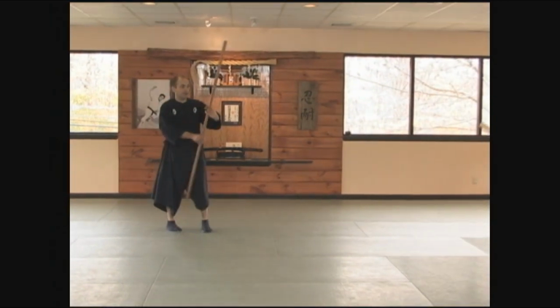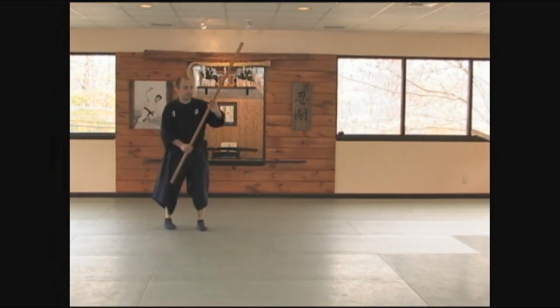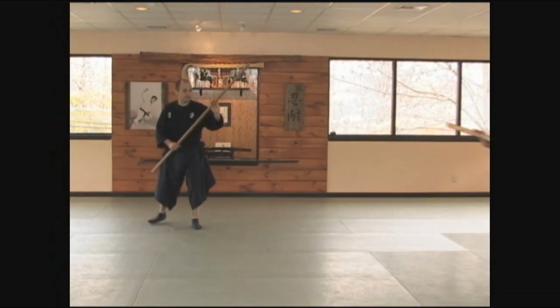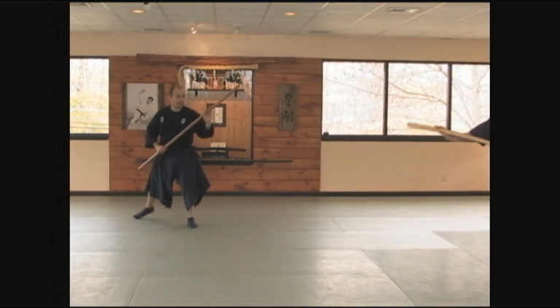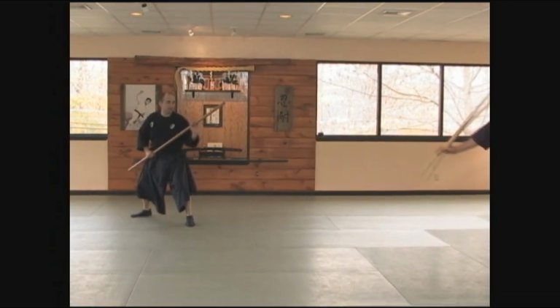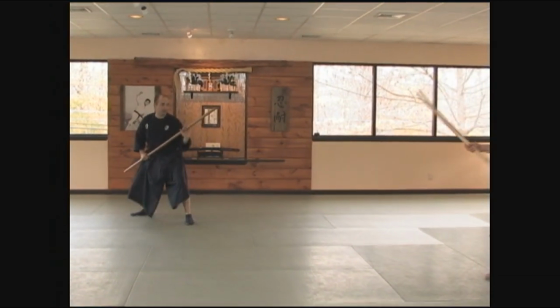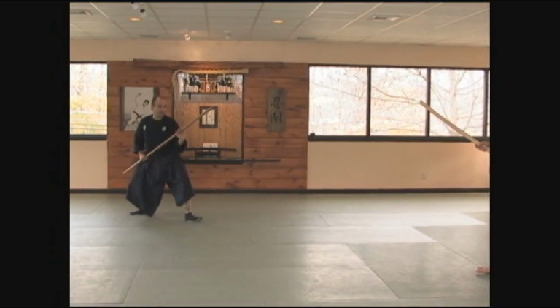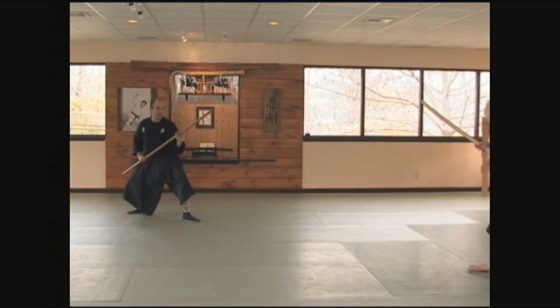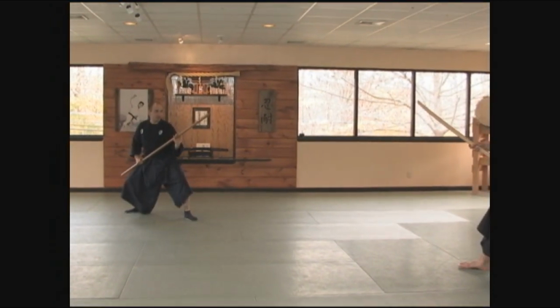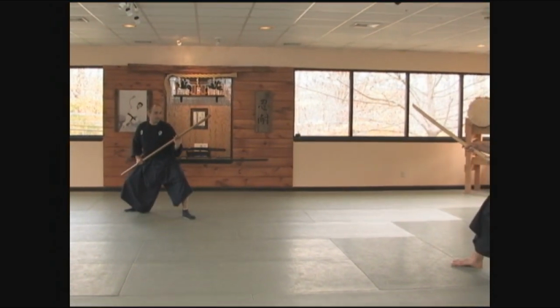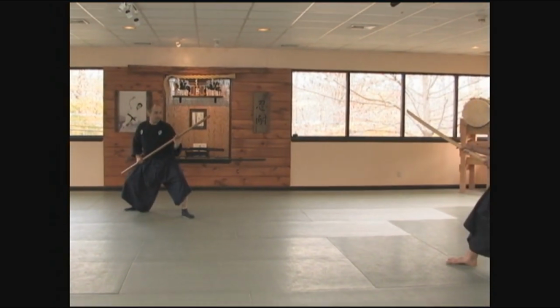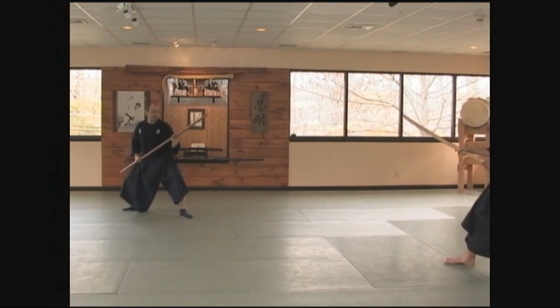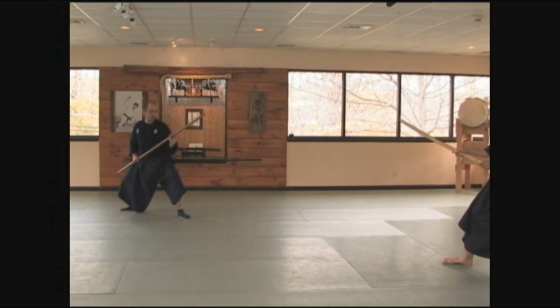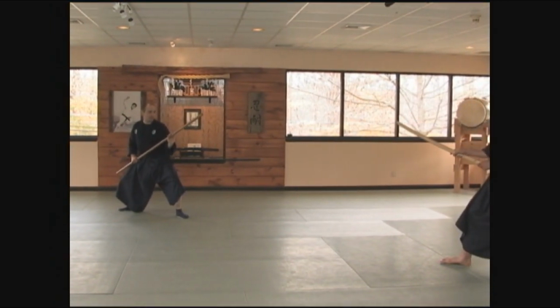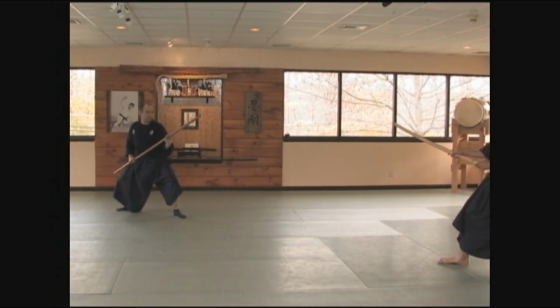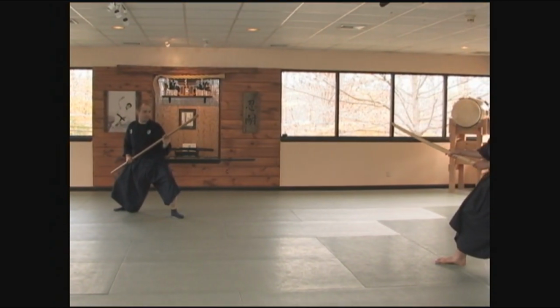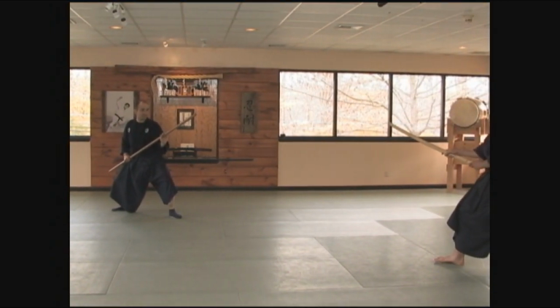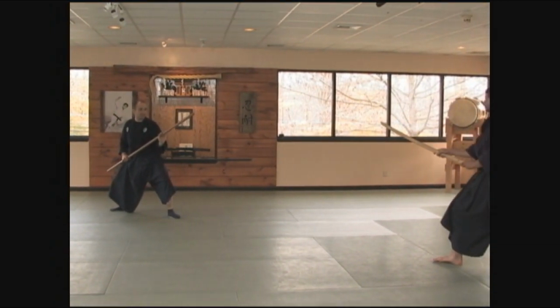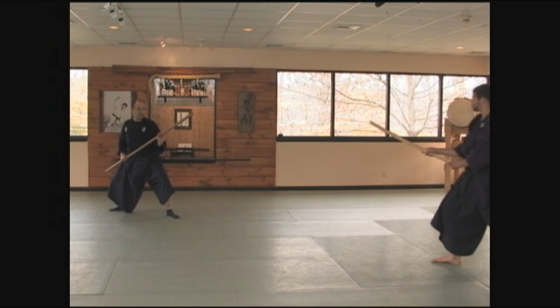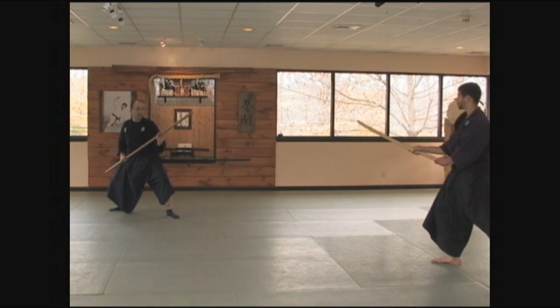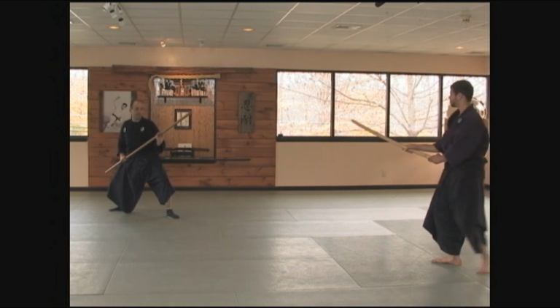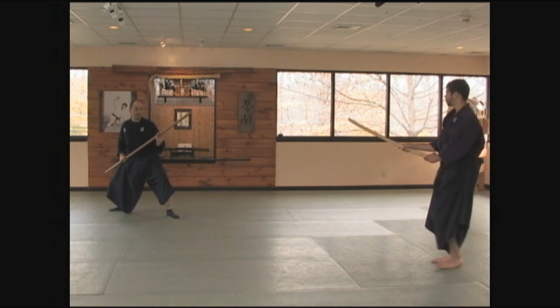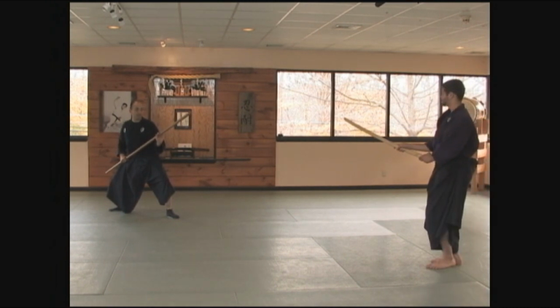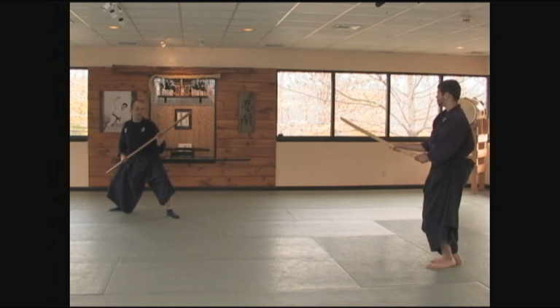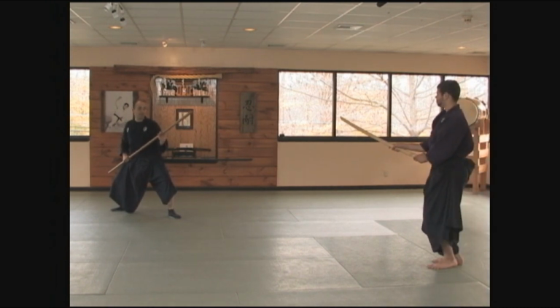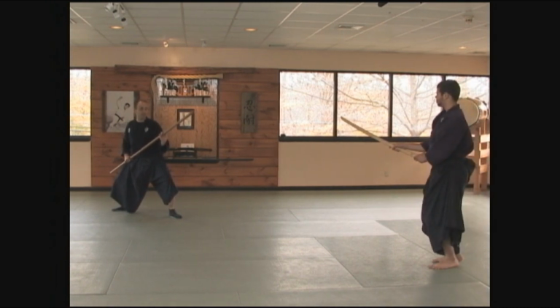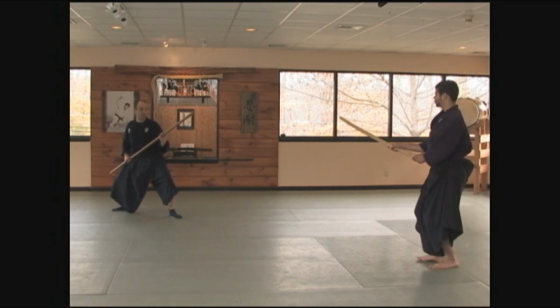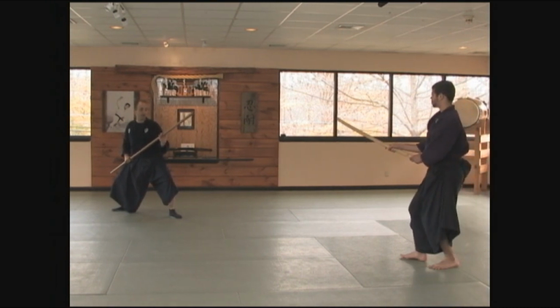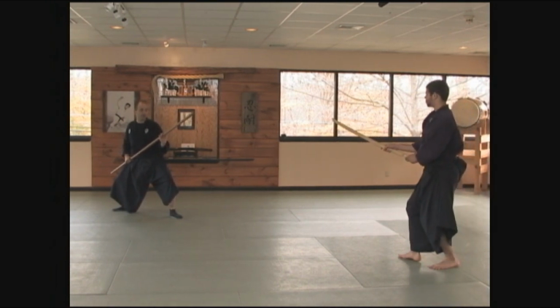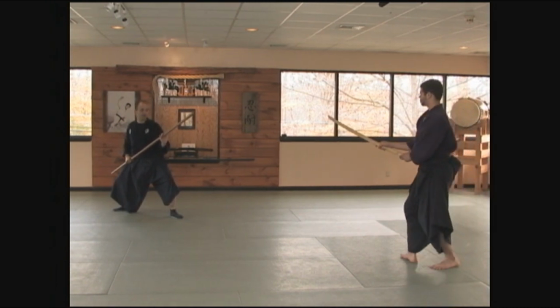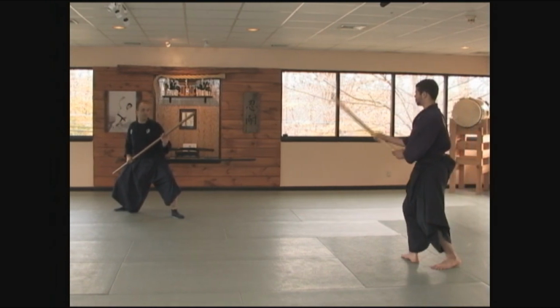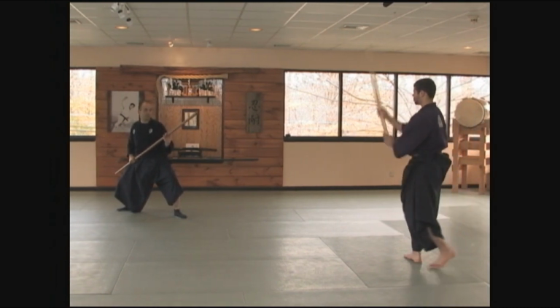From here I assume seigan no kamai. My training partner closes his distance and he can come at me with a cut from daijodon or a cut from ski.